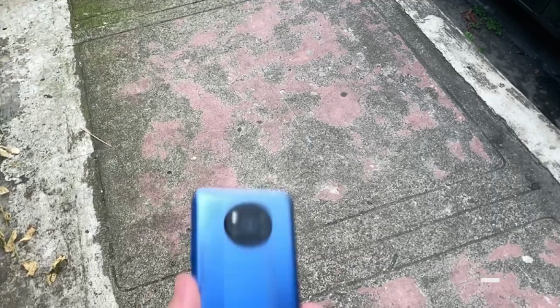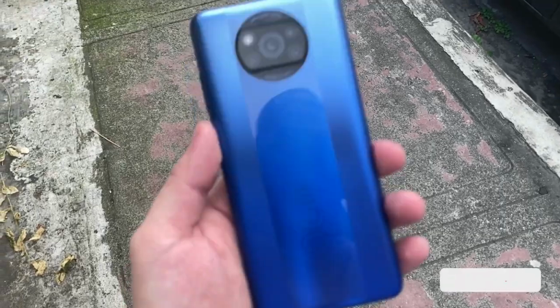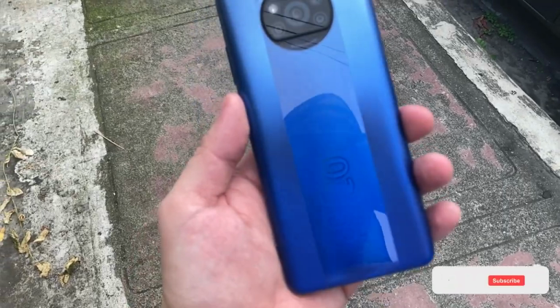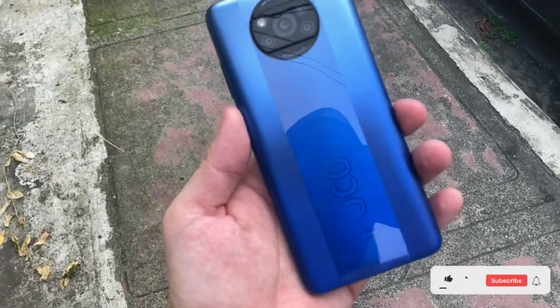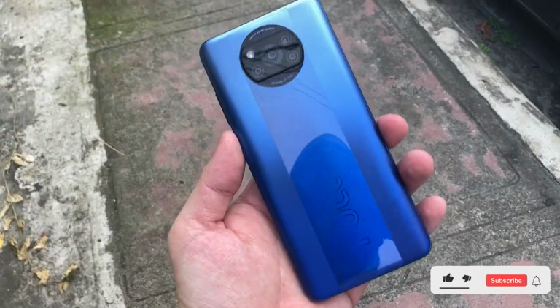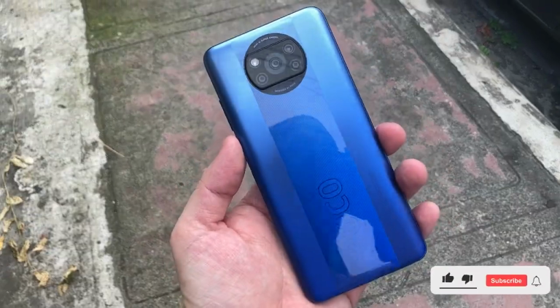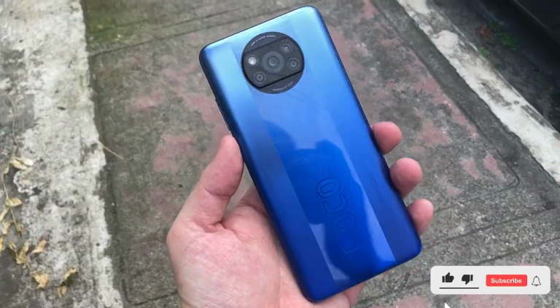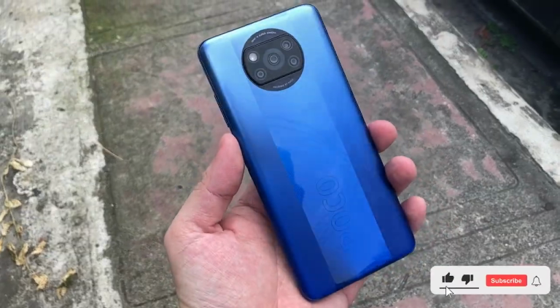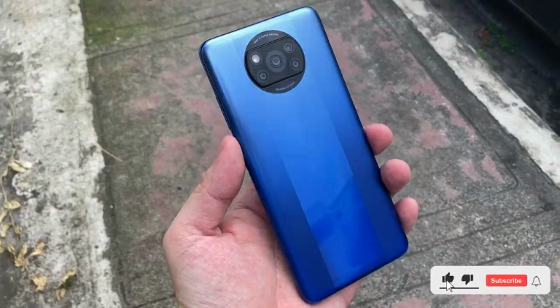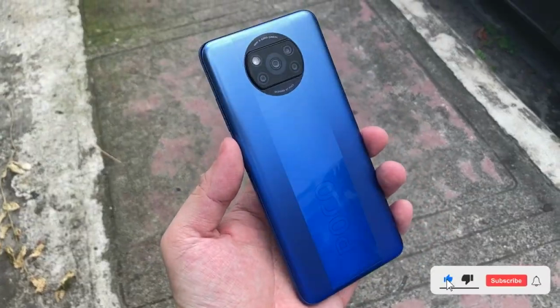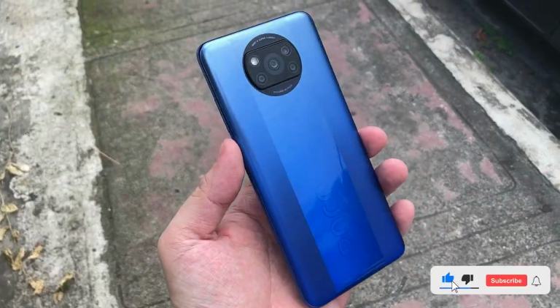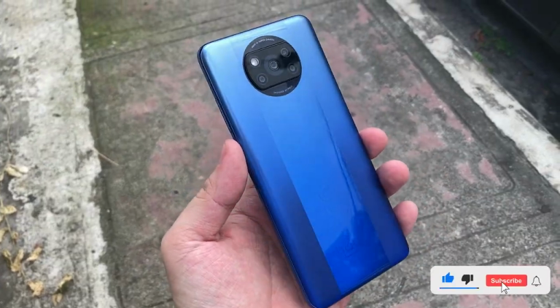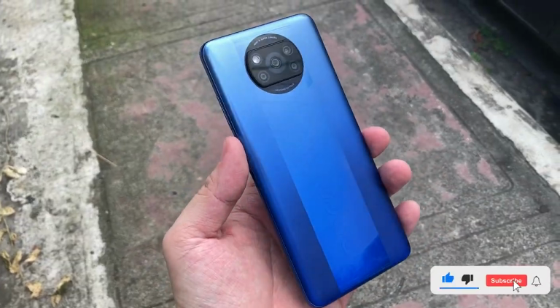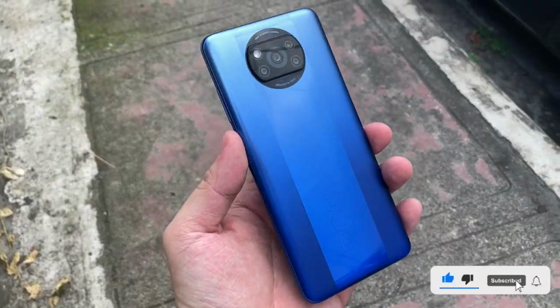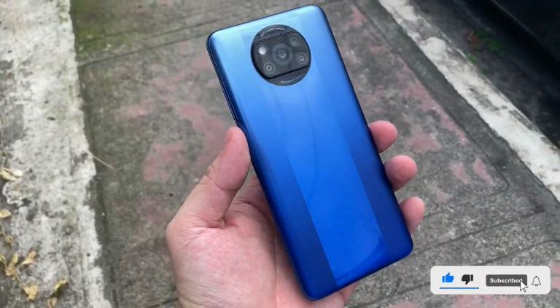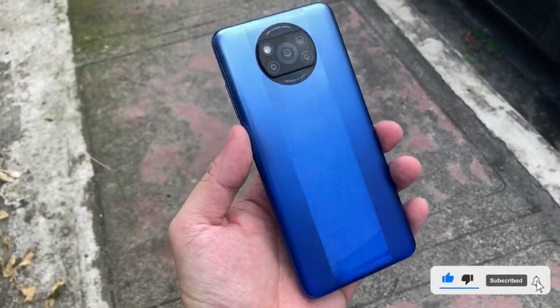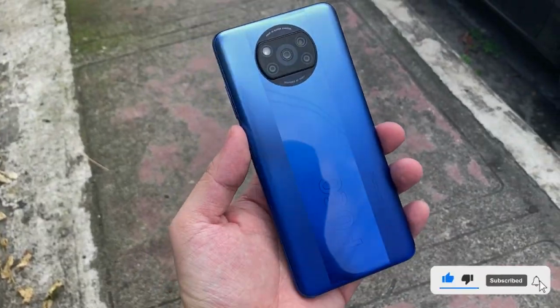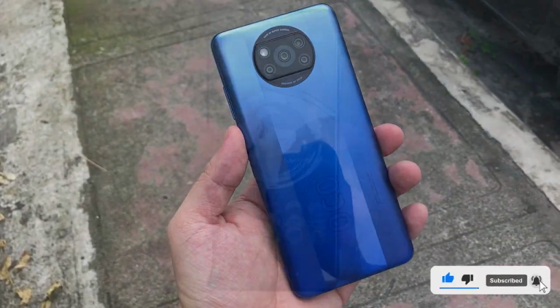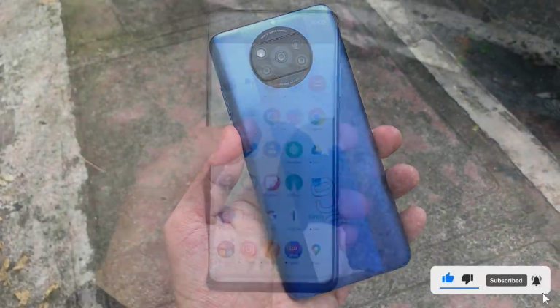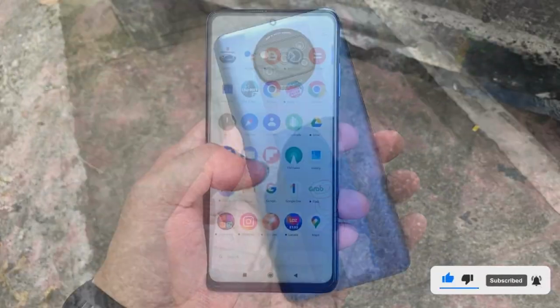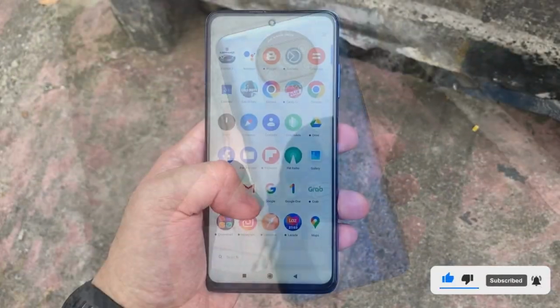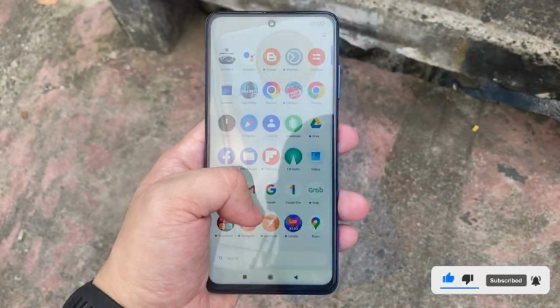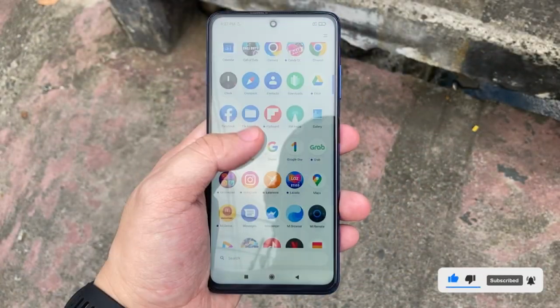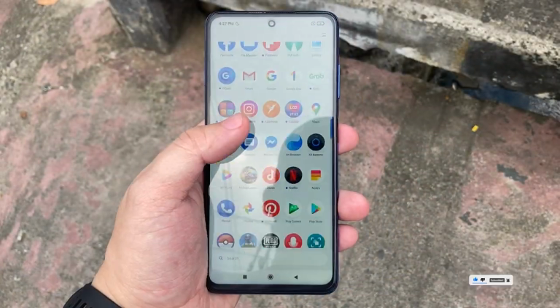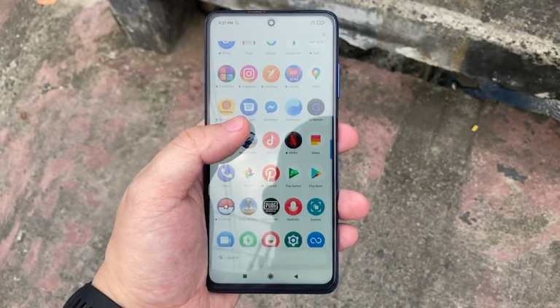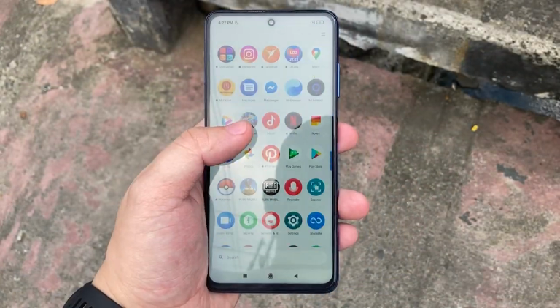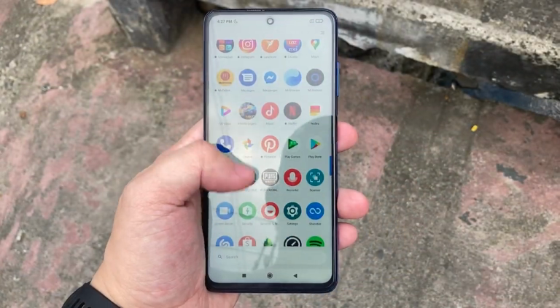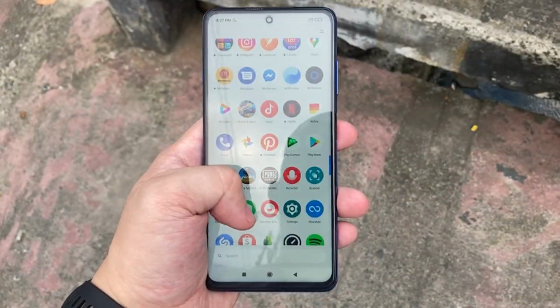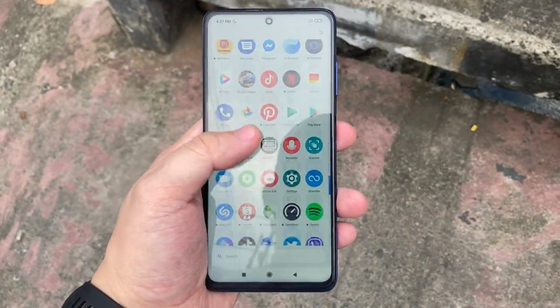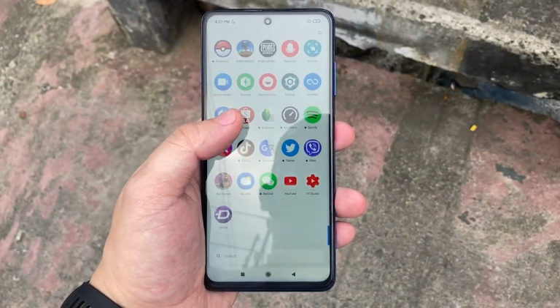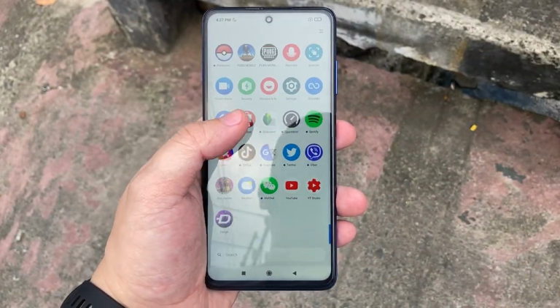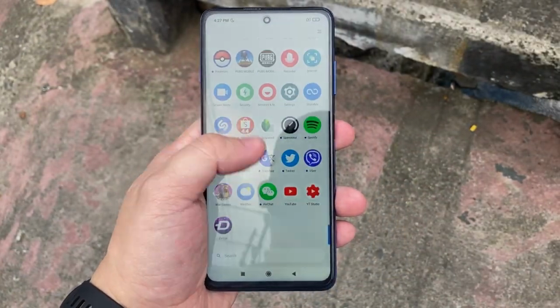What is up friends of the YouTube and welcome back to the channel. This right here is the full review of the Poco X3 Pro.